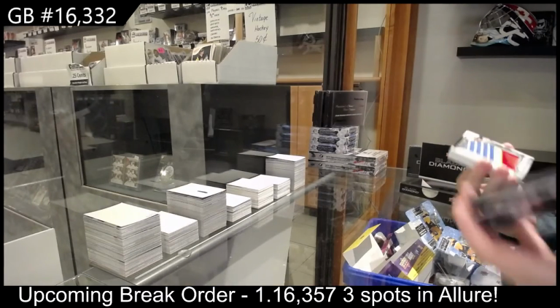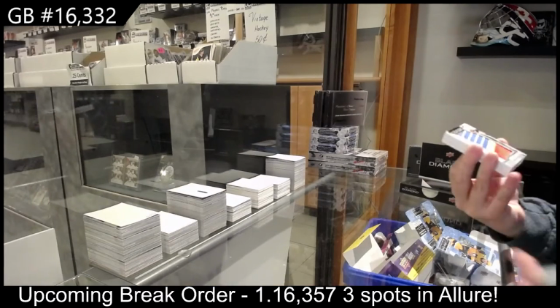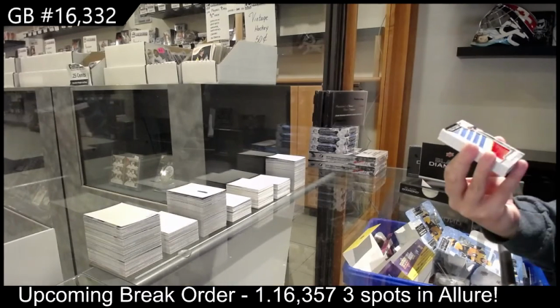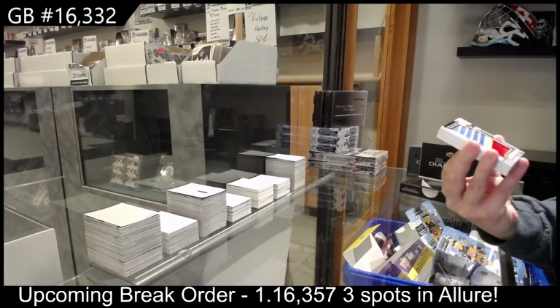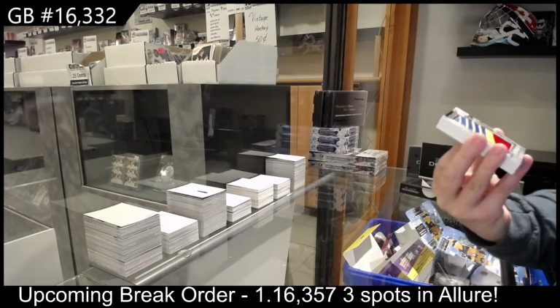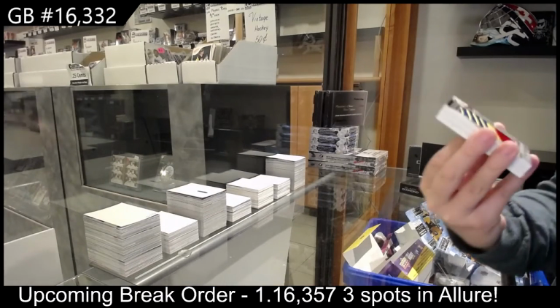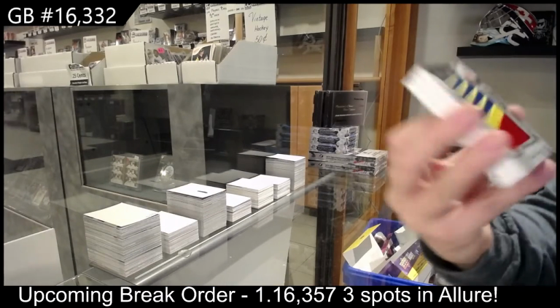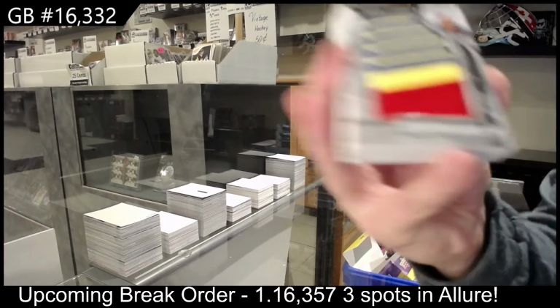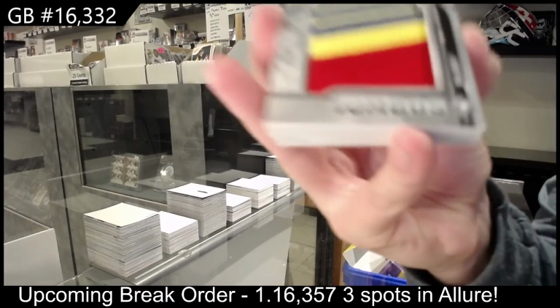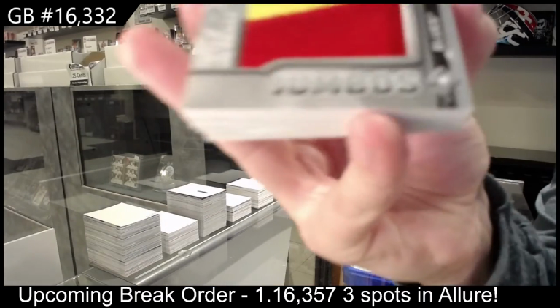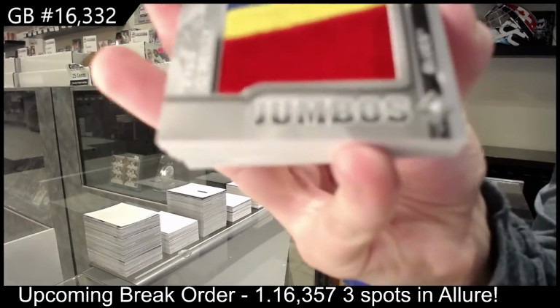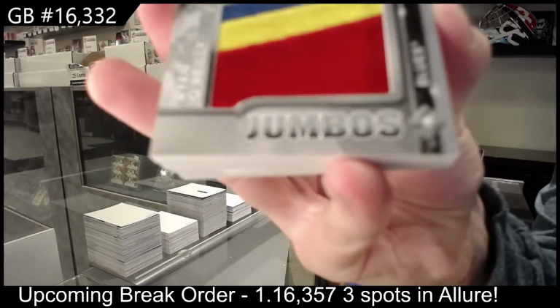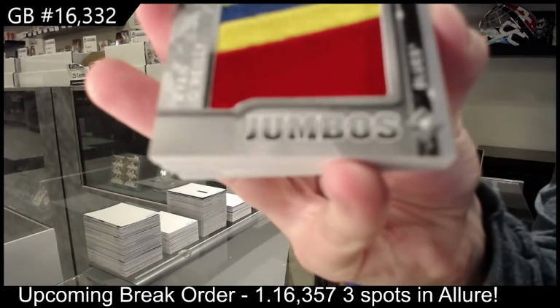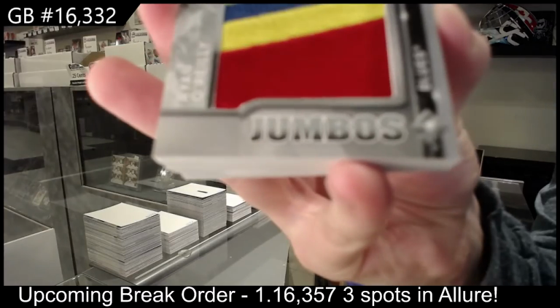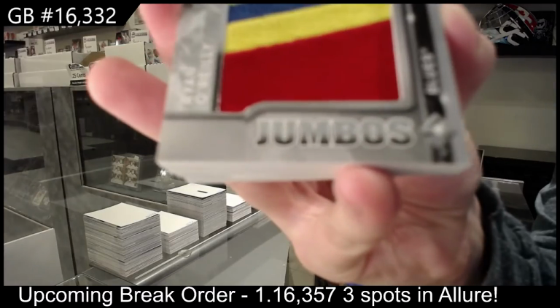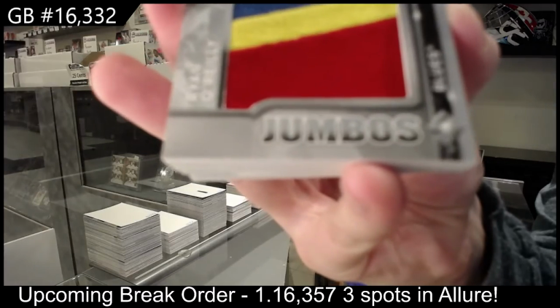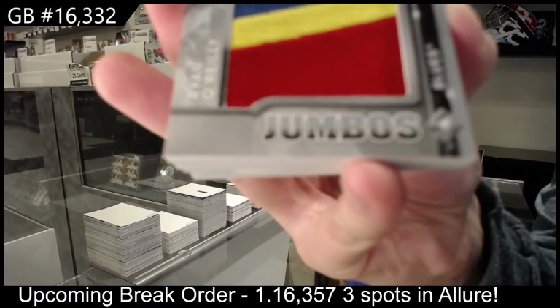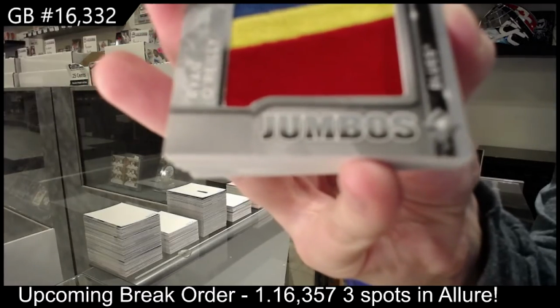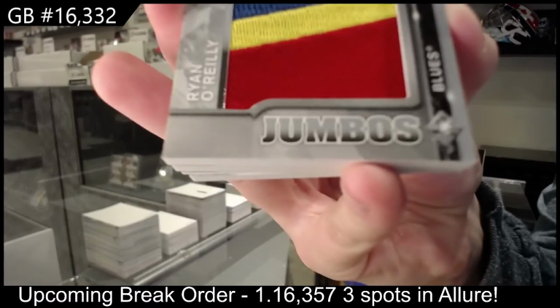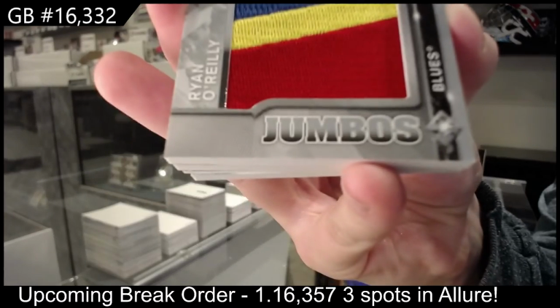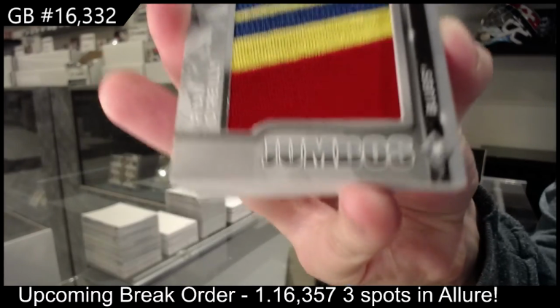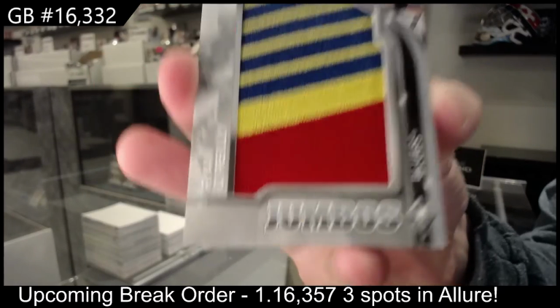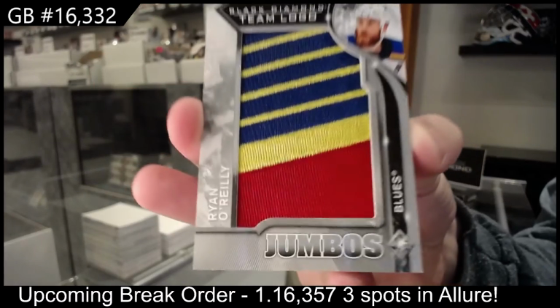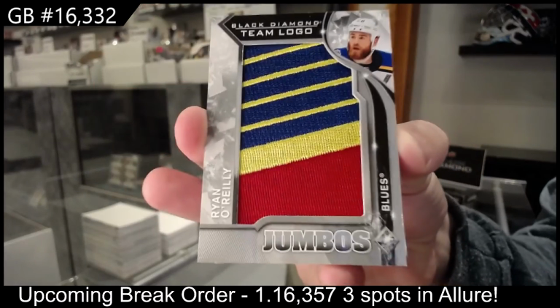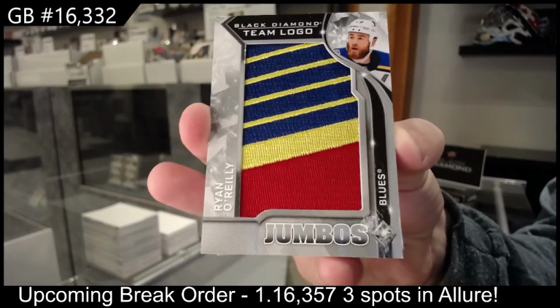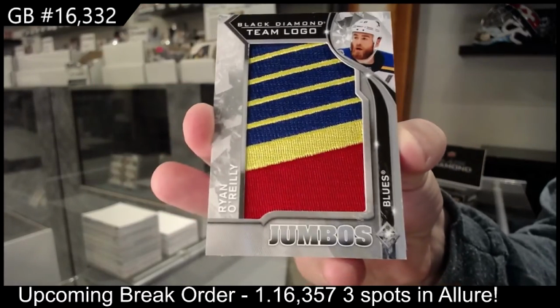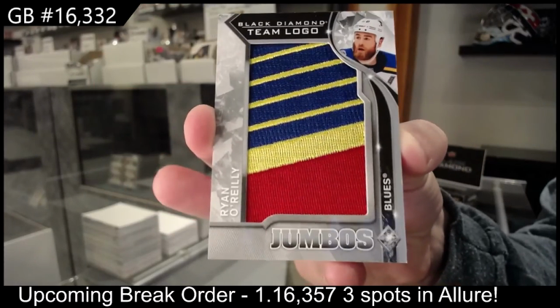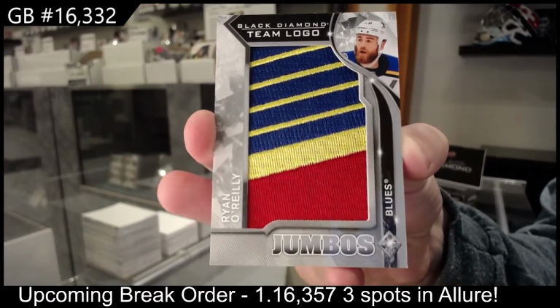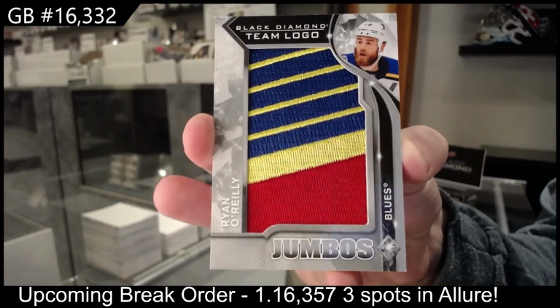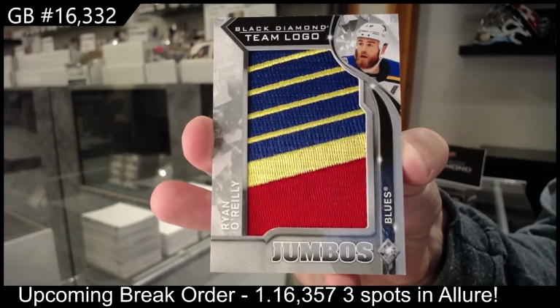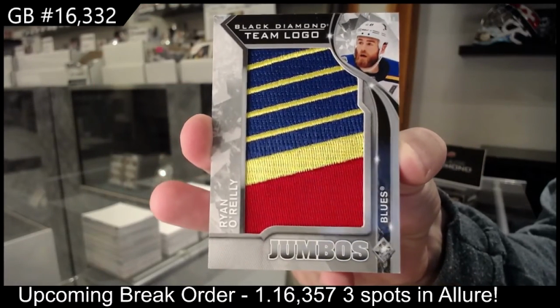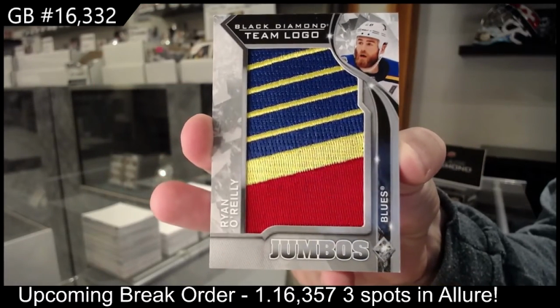We've got a Team Logo Jumbos for St. Louis of Ryan O'Reilly.